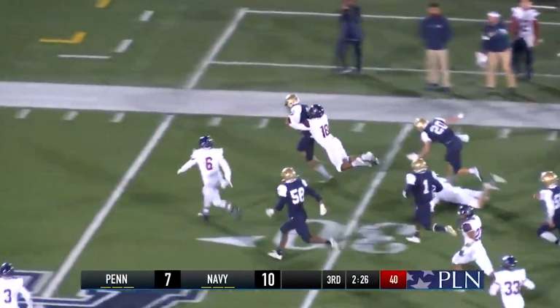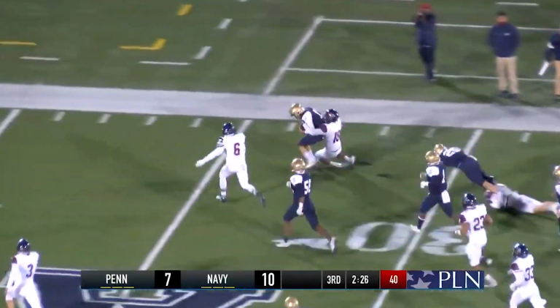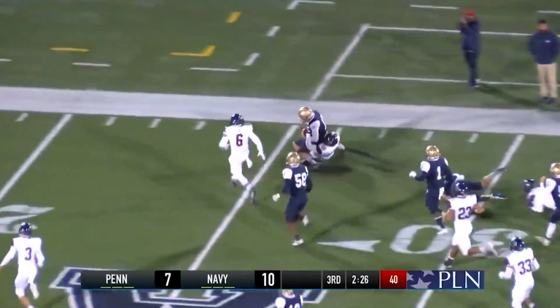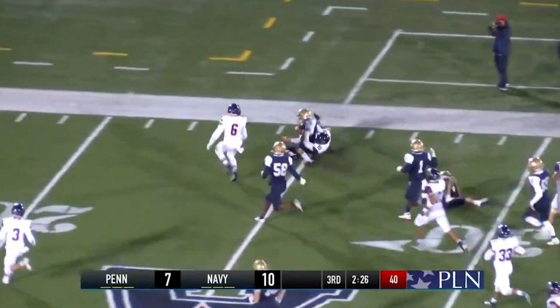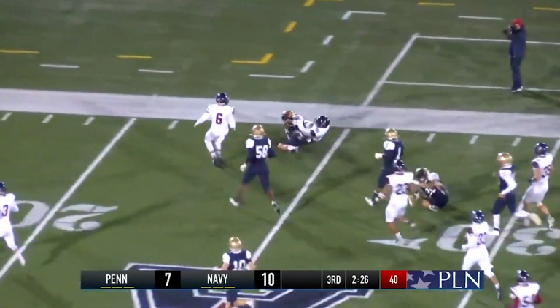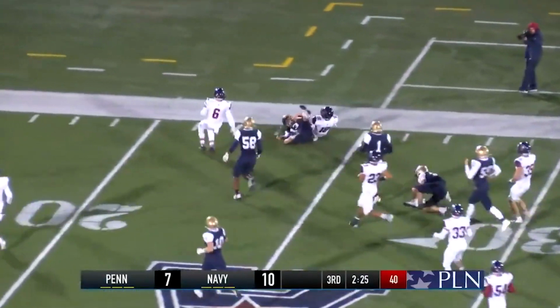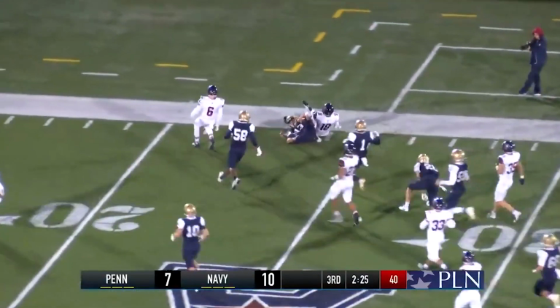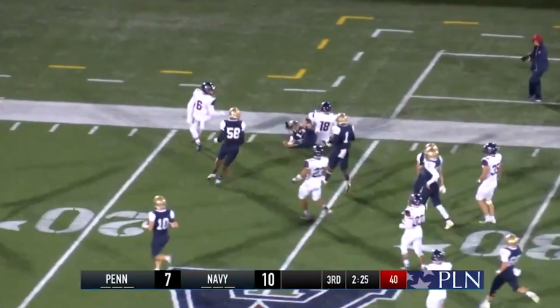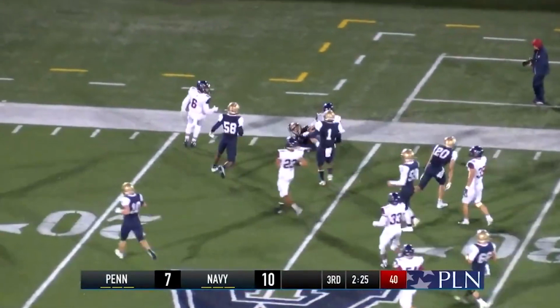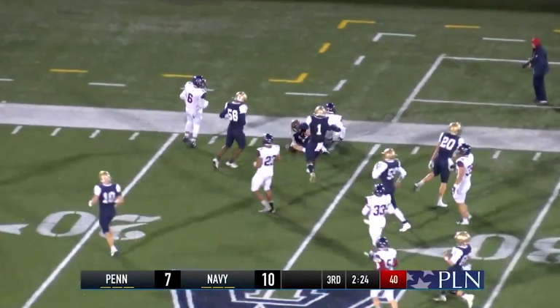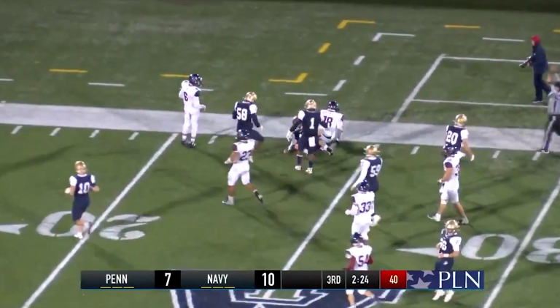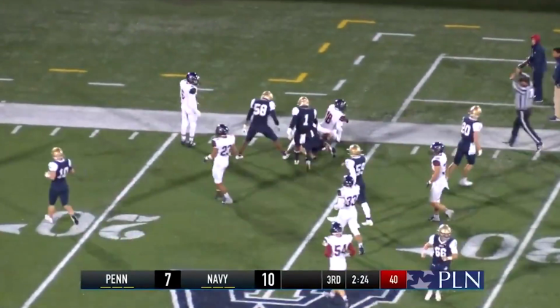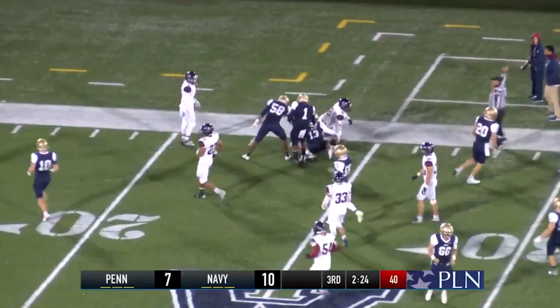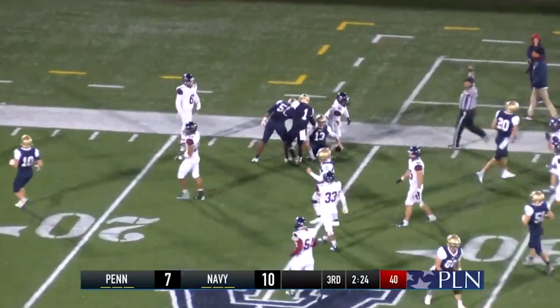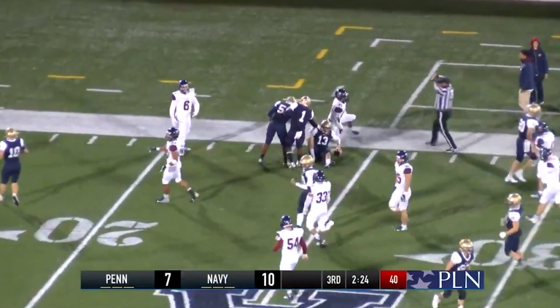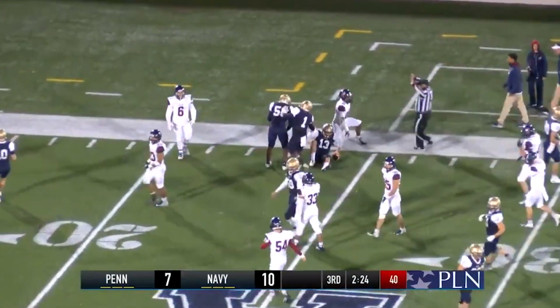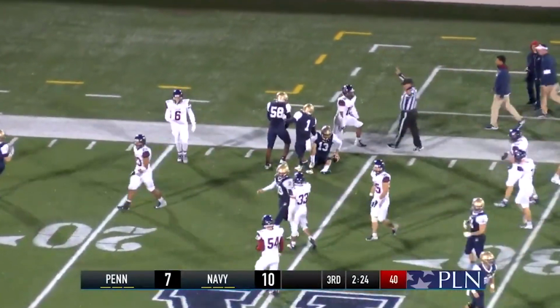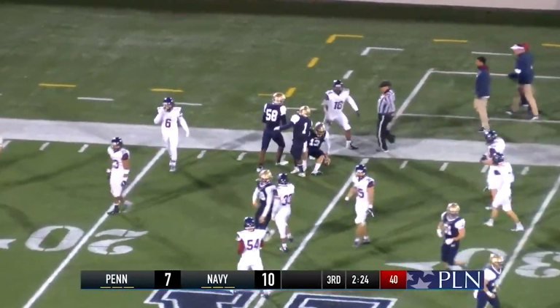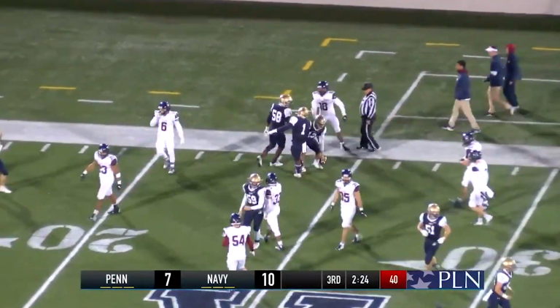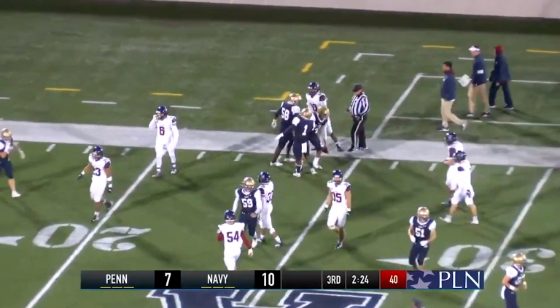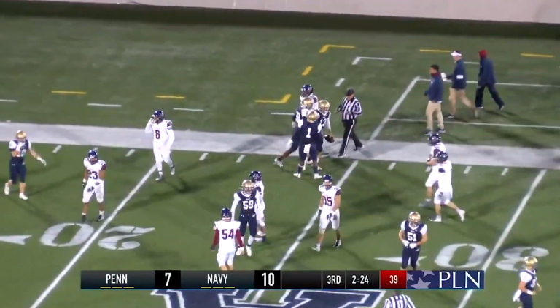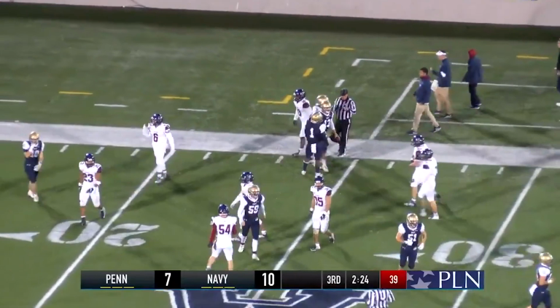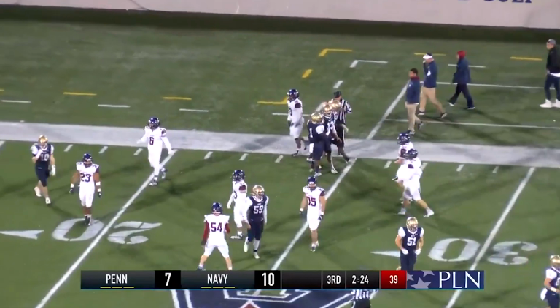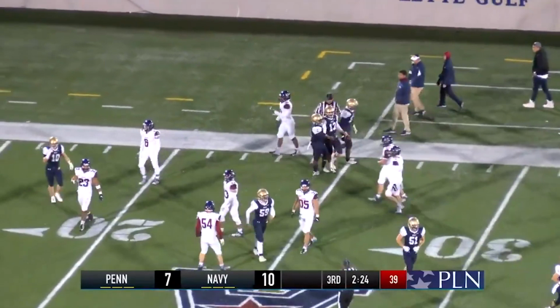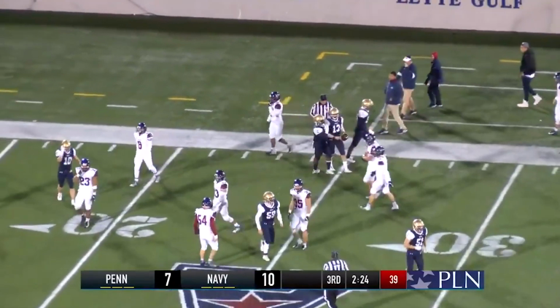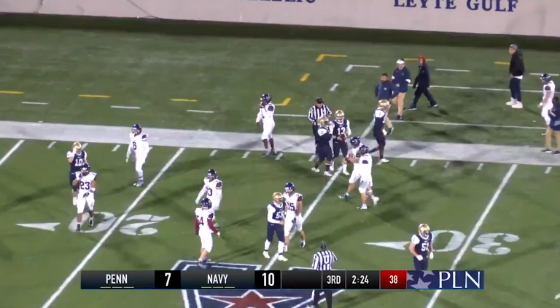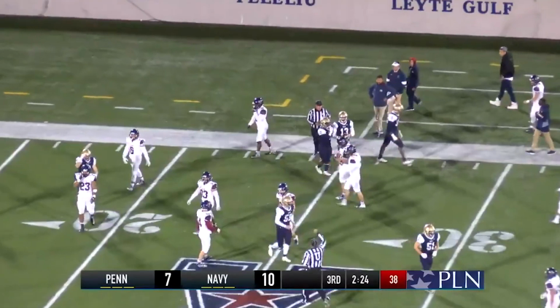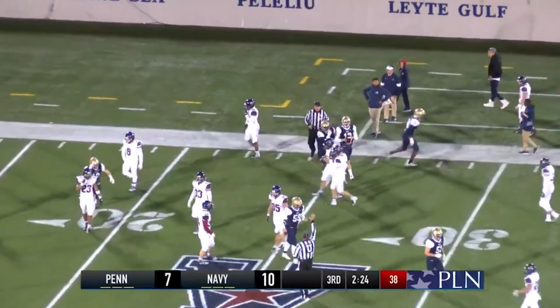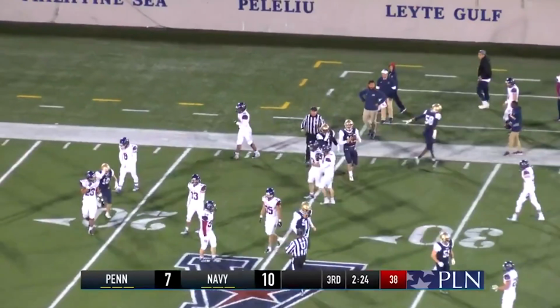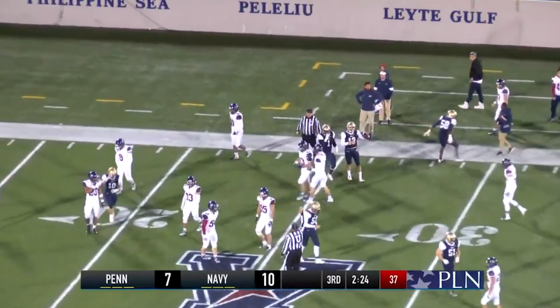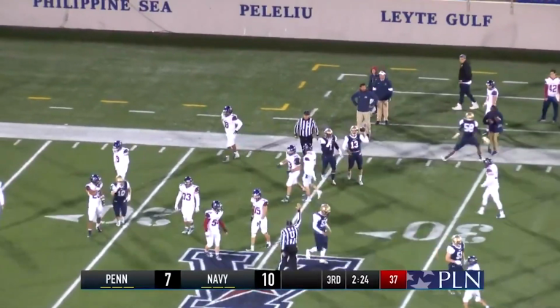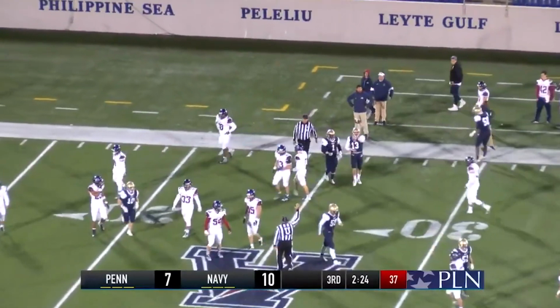The Mids going right this time, and it's Schmiel all the way inside the 25, down to the 24-yard line.